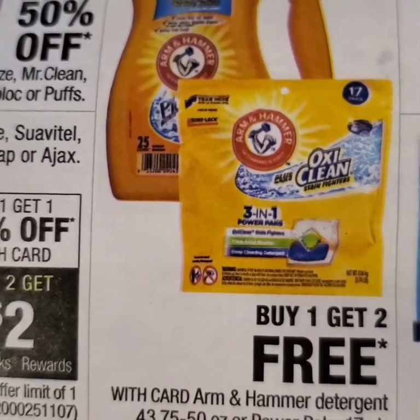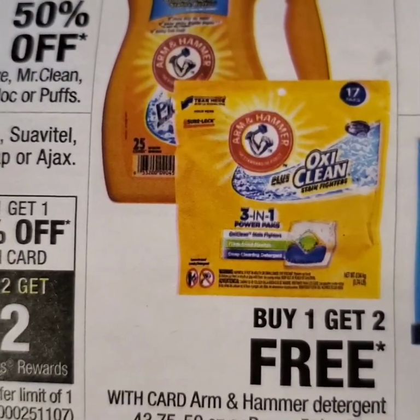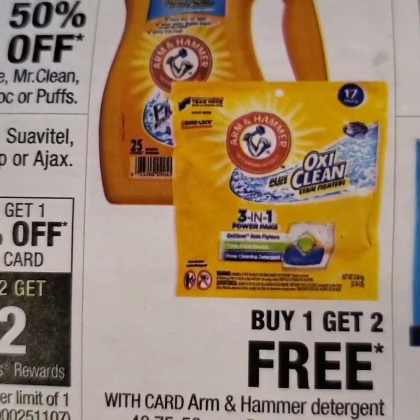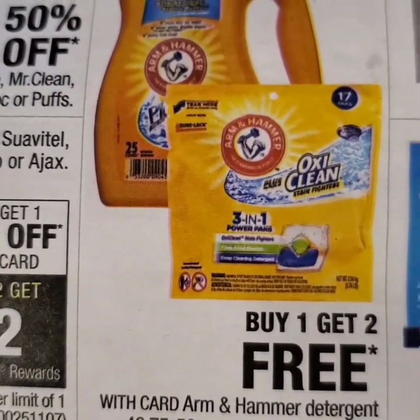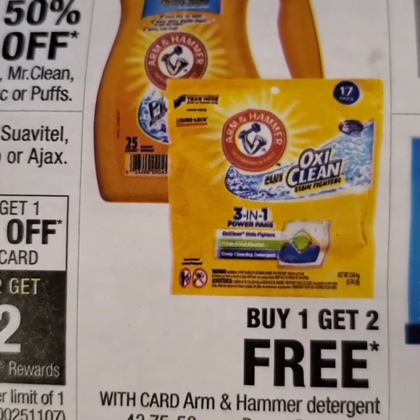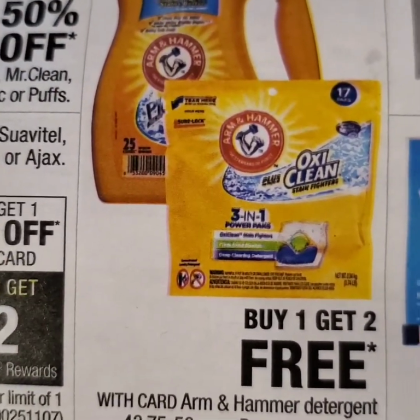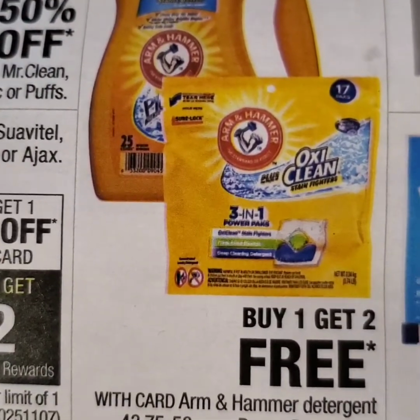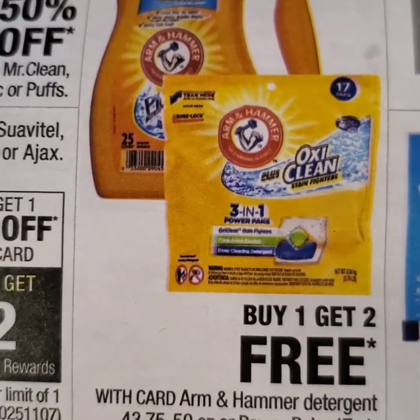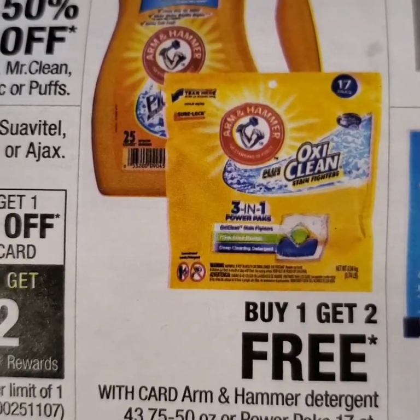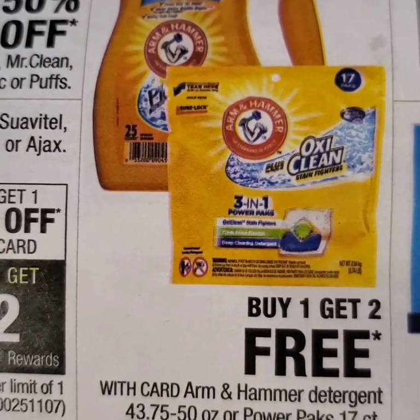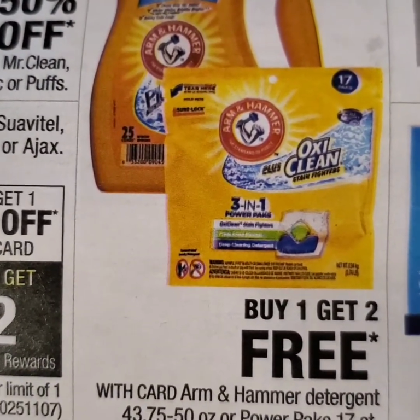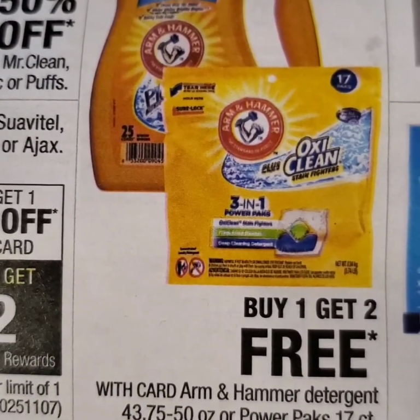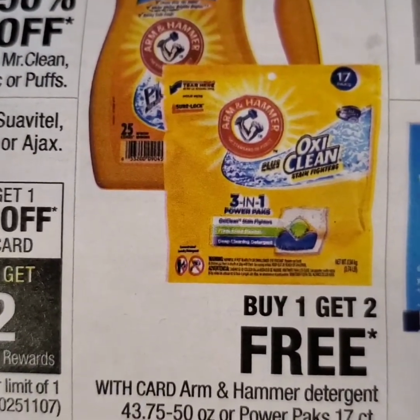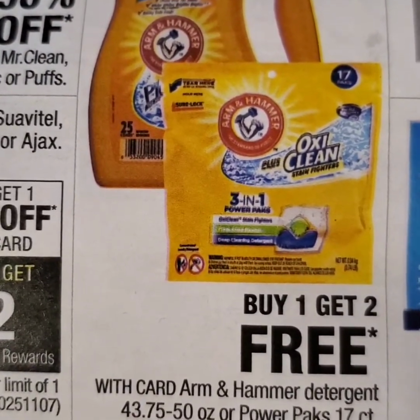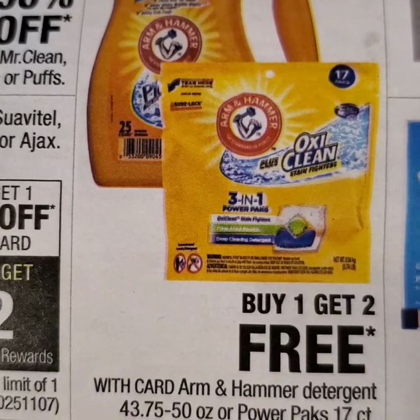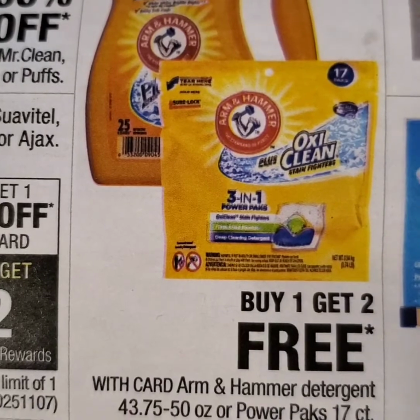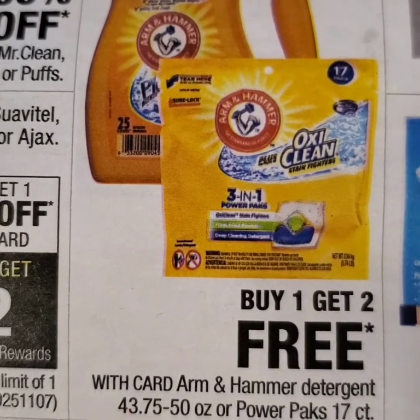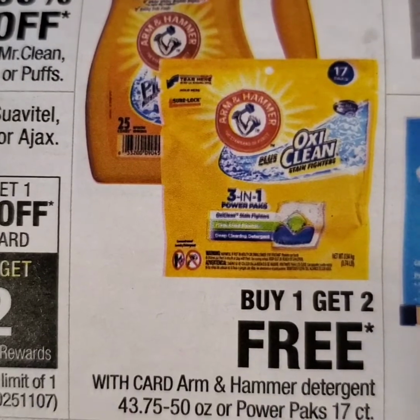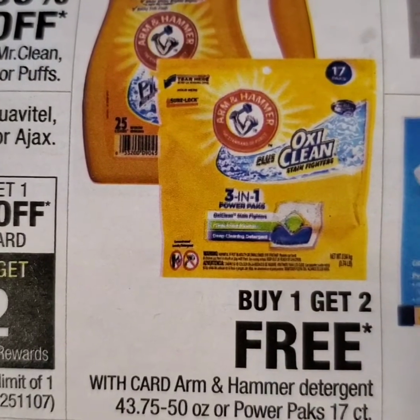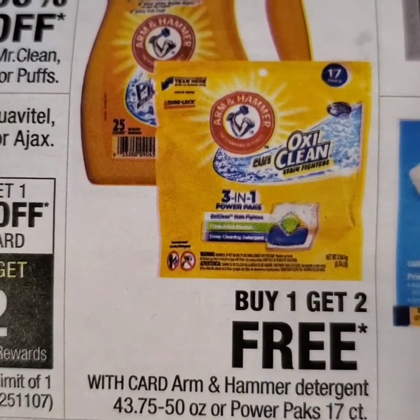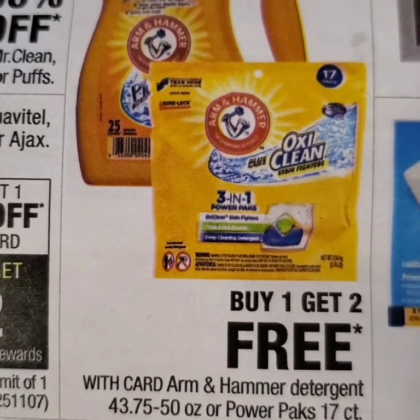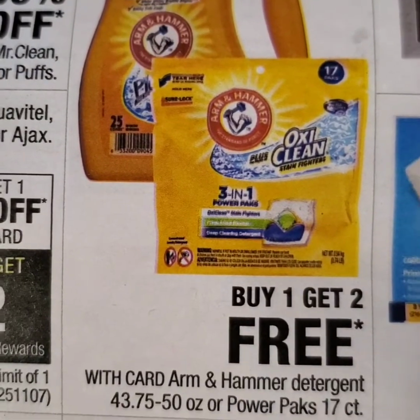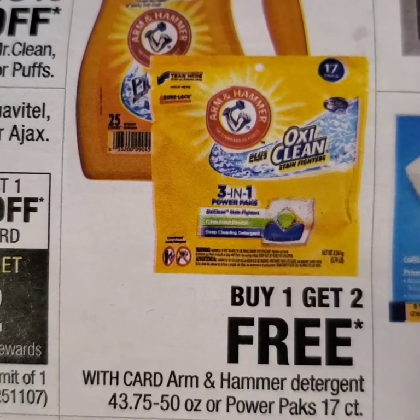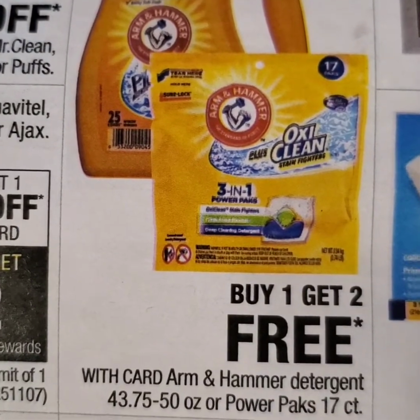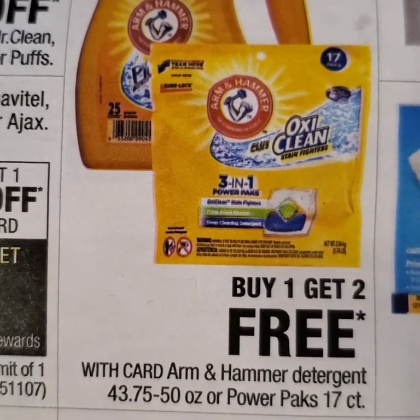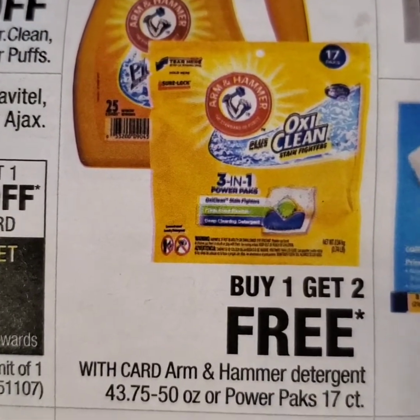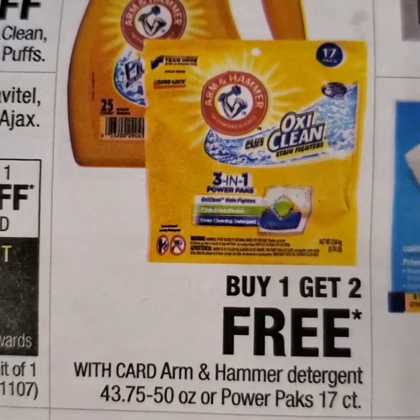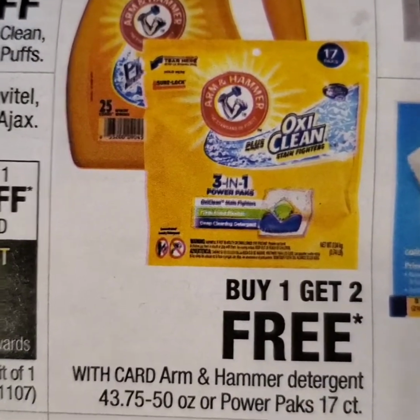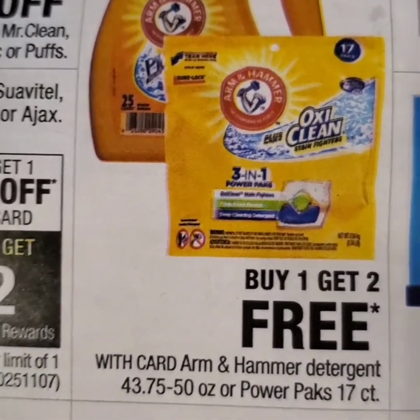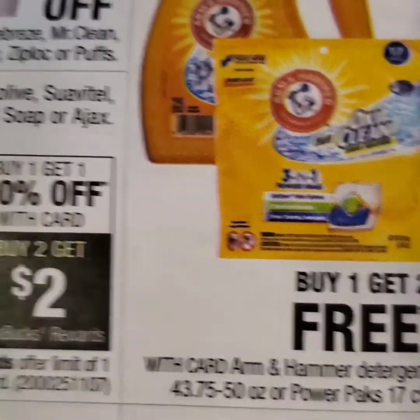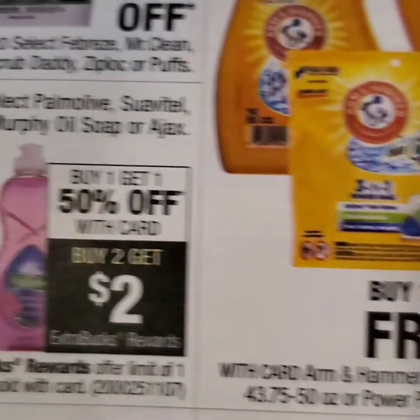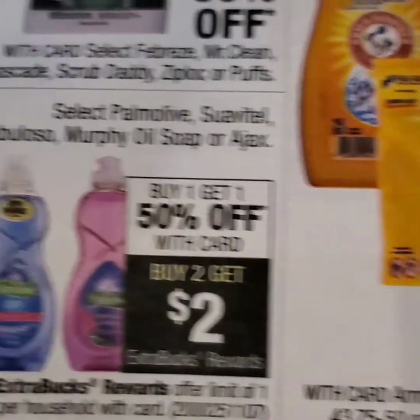But this deal grabbed my attention: buy one Arm & Hammer and get two free. You can't beat that — that is an awesome deal.